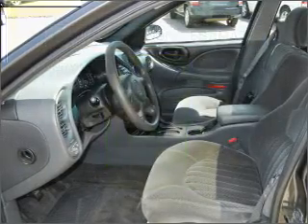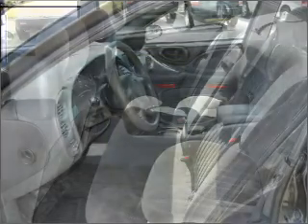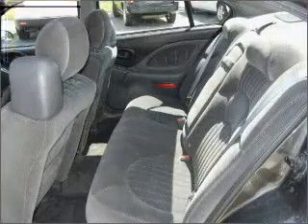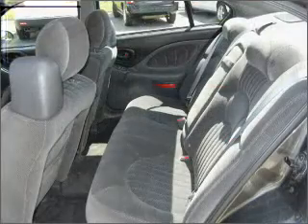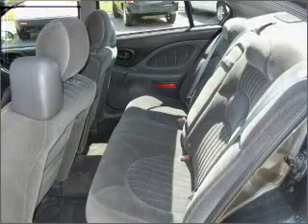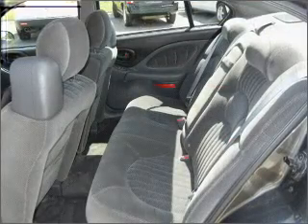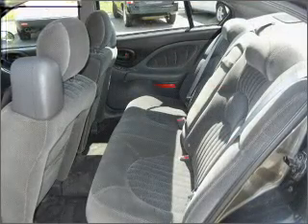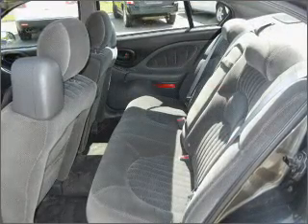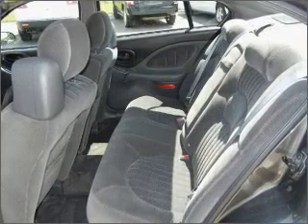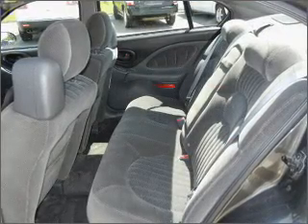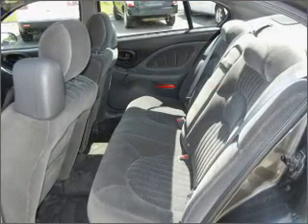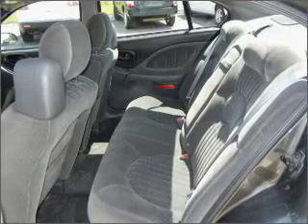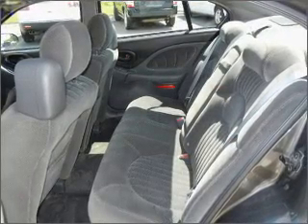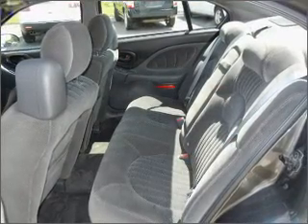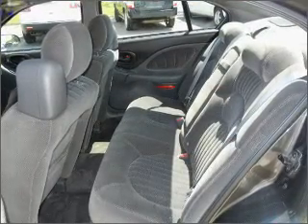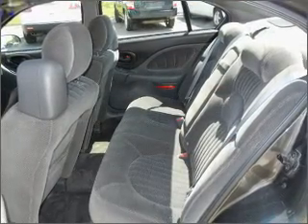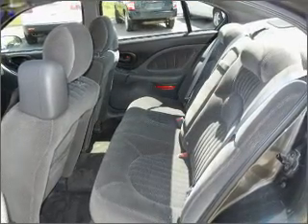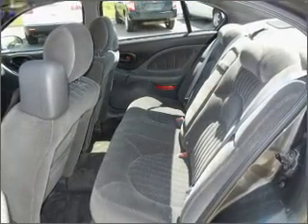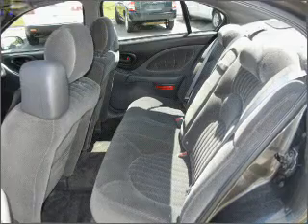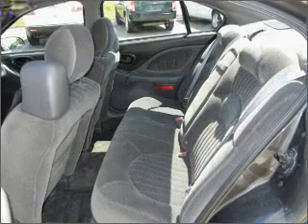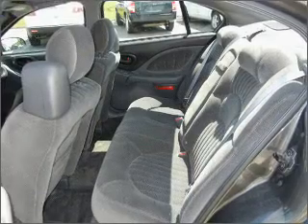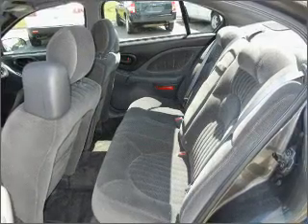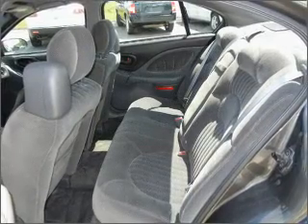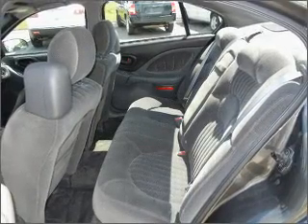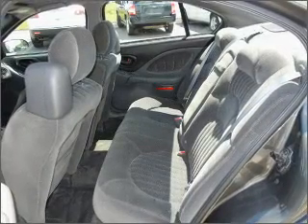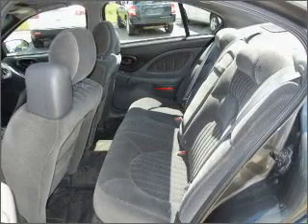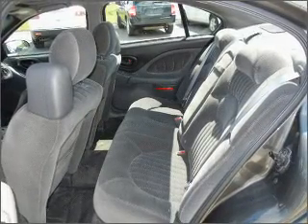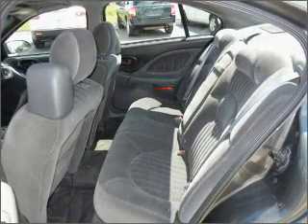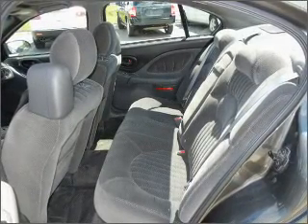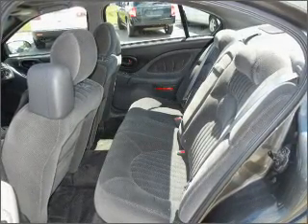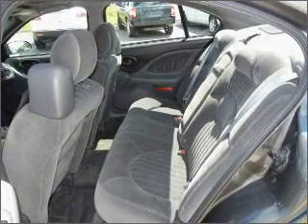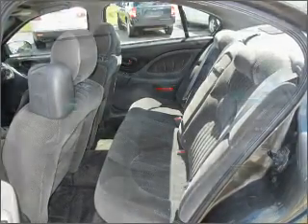With a solid six-cylinder engine connected to a smooth shifting automatic transmission, premium wheels give a more luxurious look.